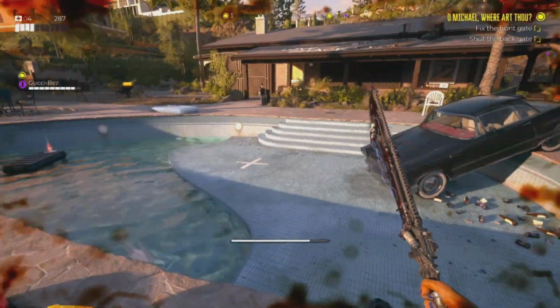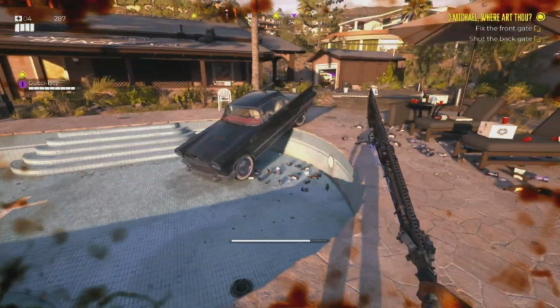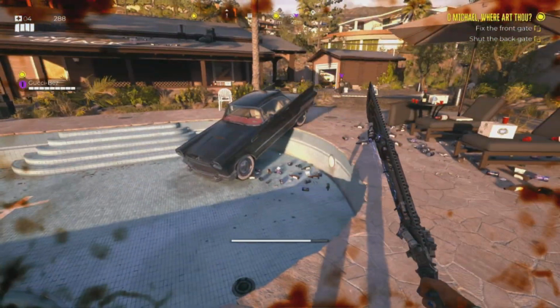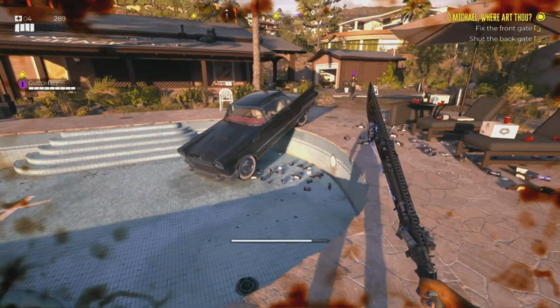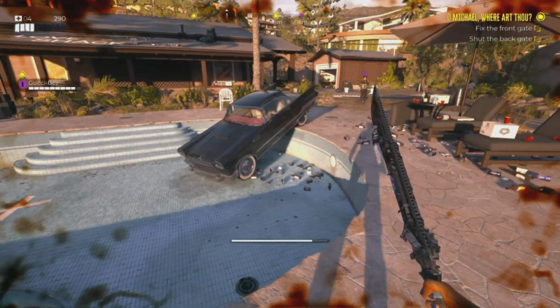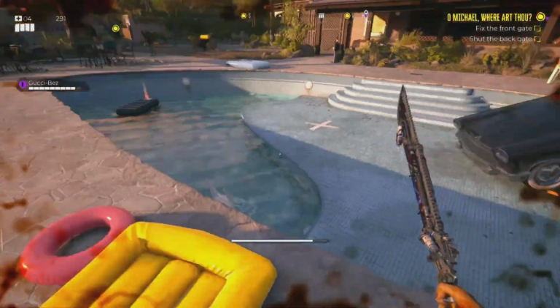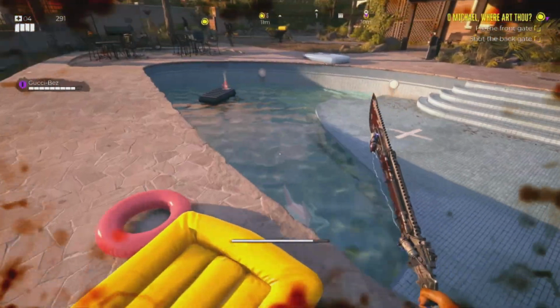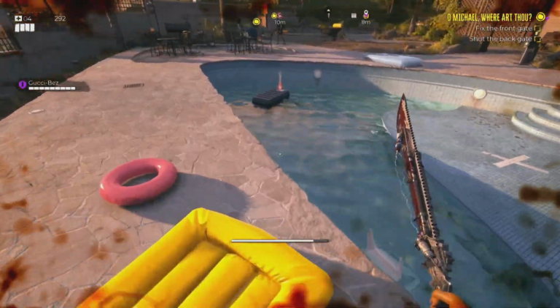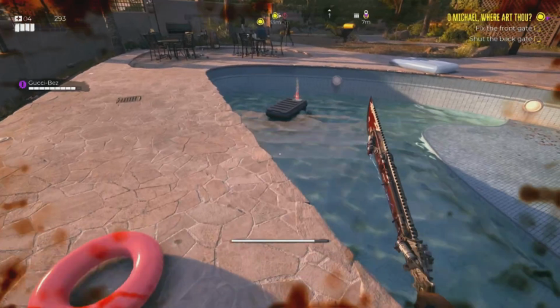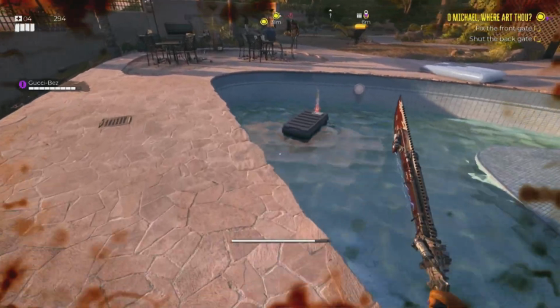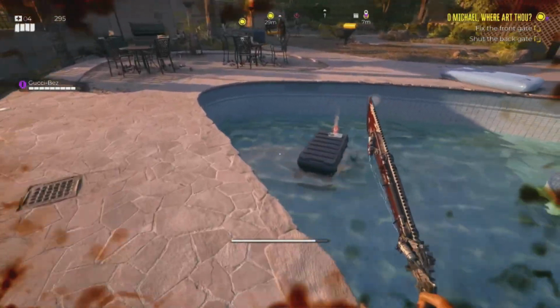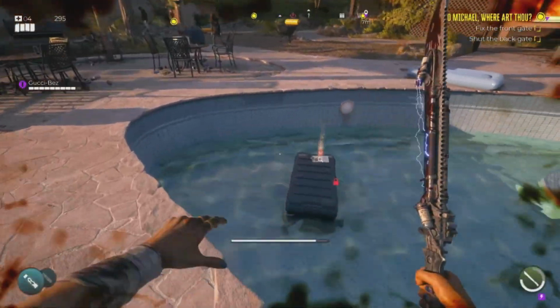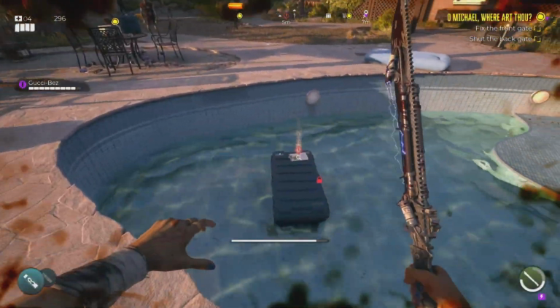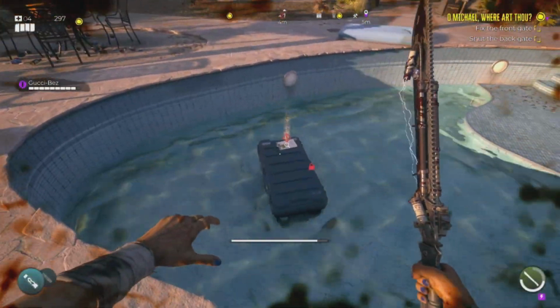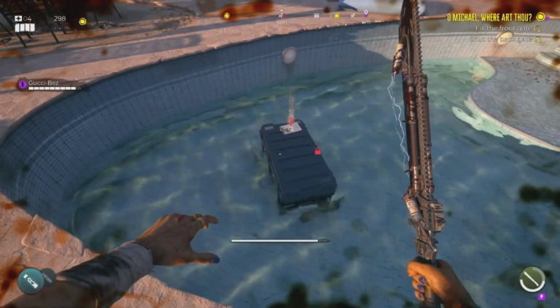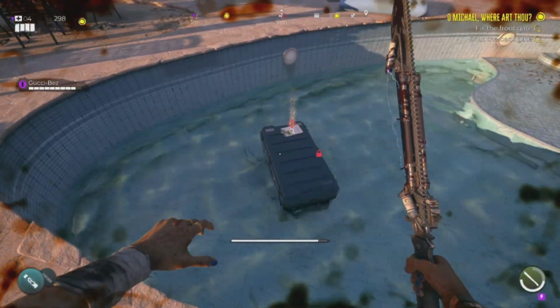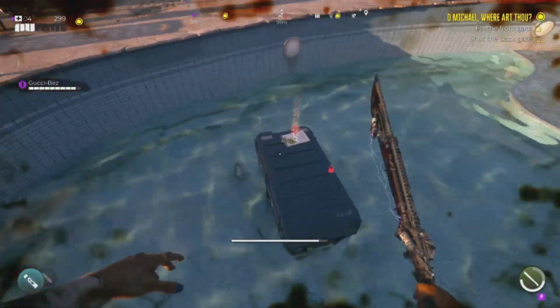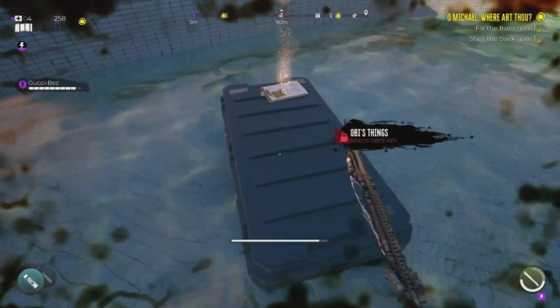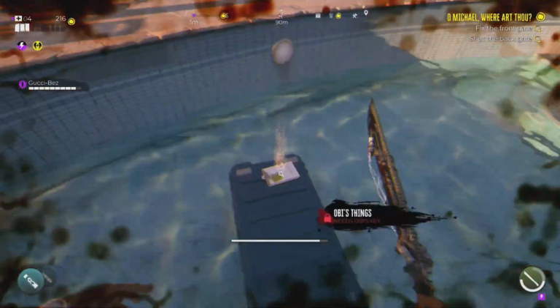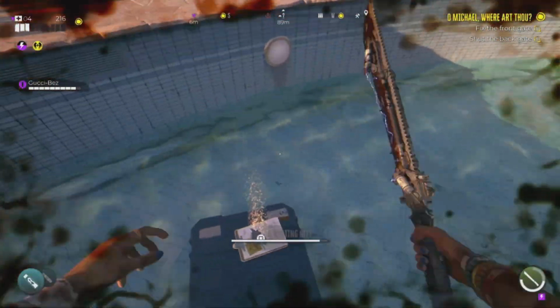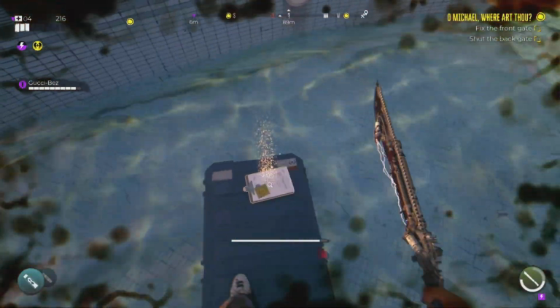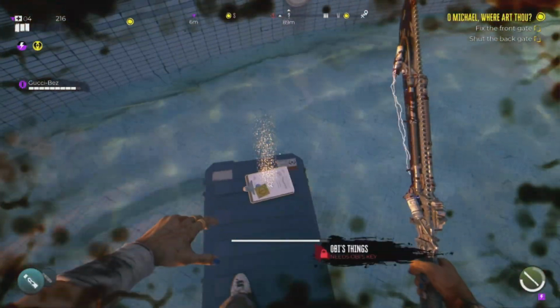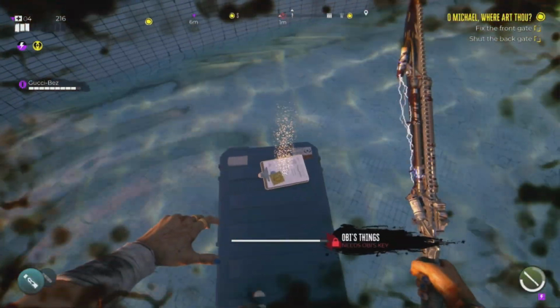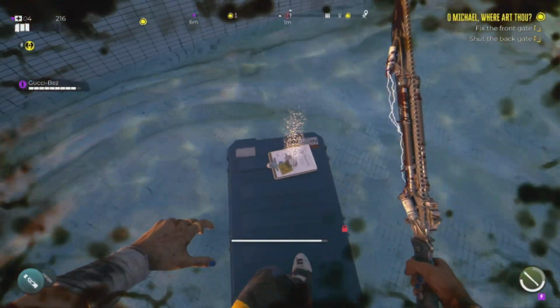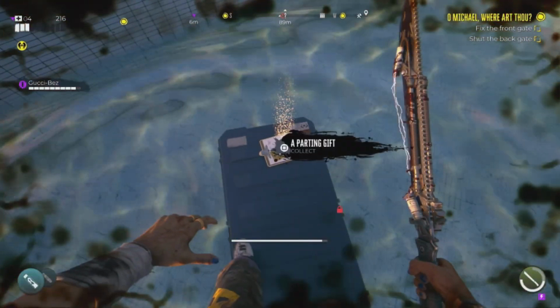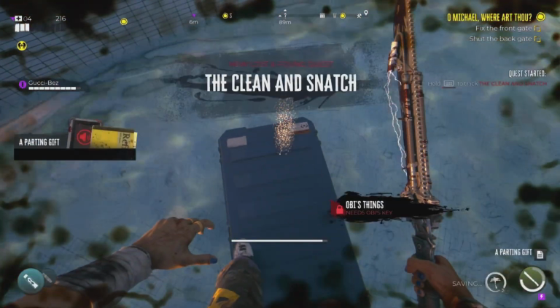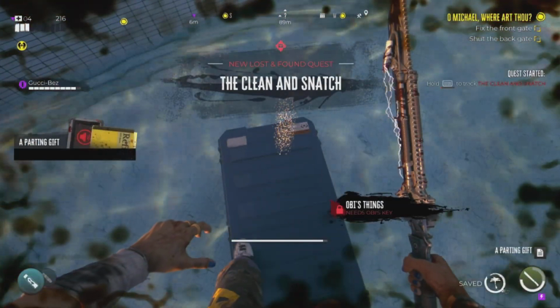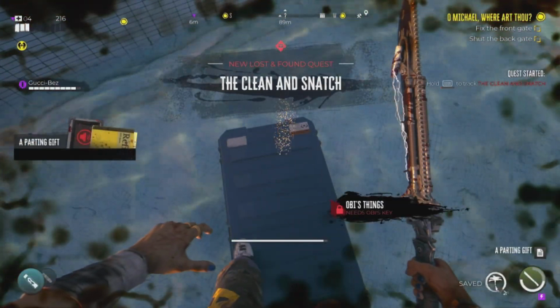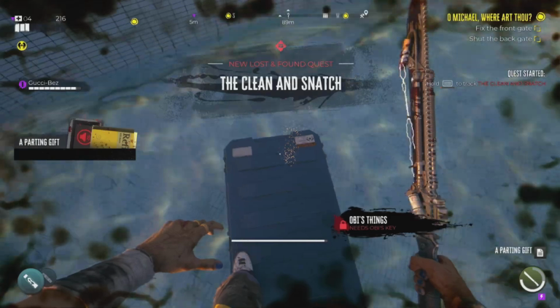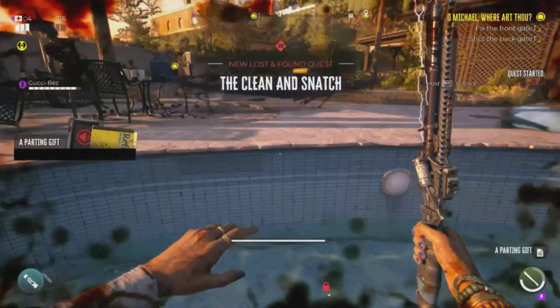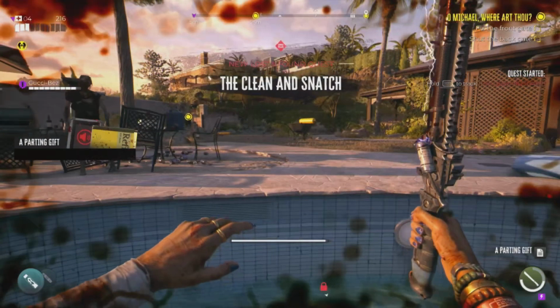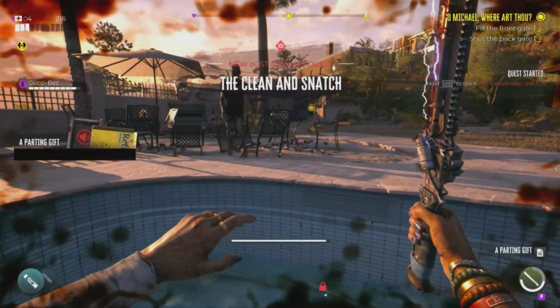There will be a swimming pool in the backyard, and if you stand on the weapon case in the middle of the pool, the zombies will fall in and become electrocuted, giving you an easy XP farm.